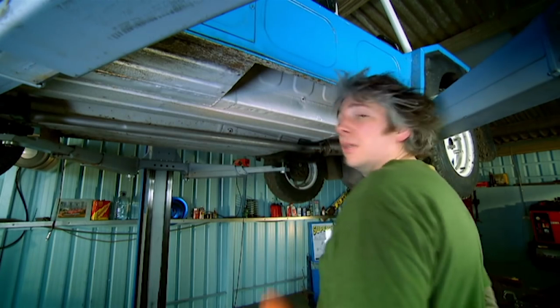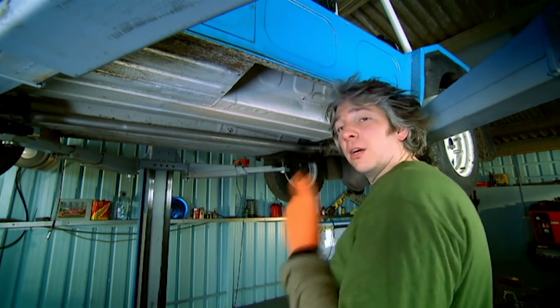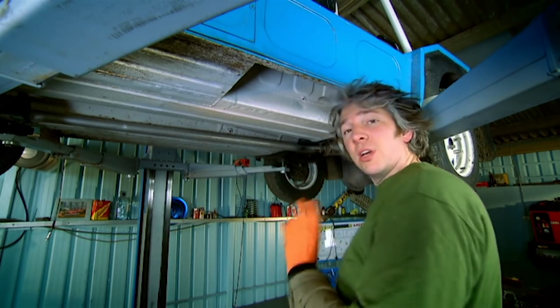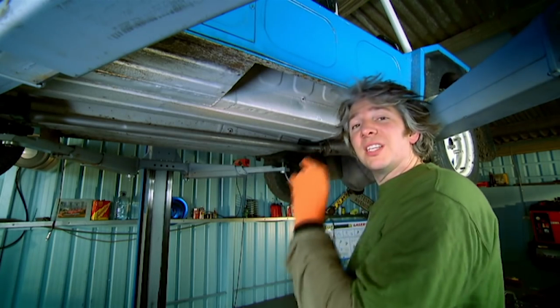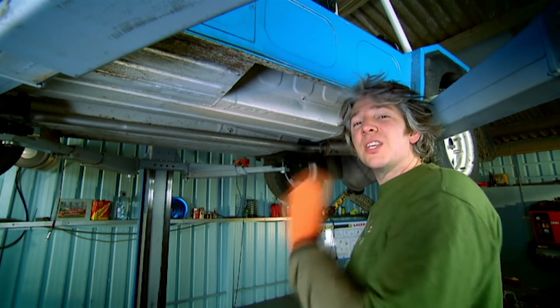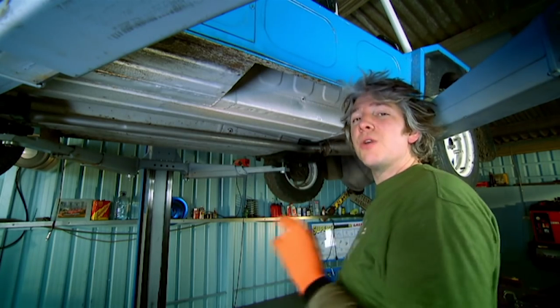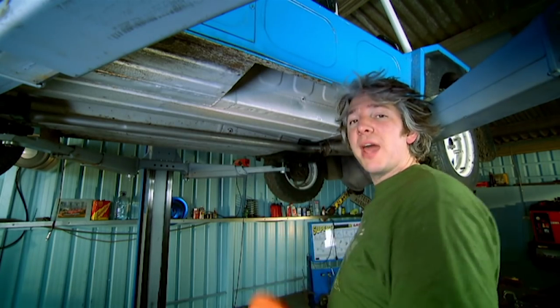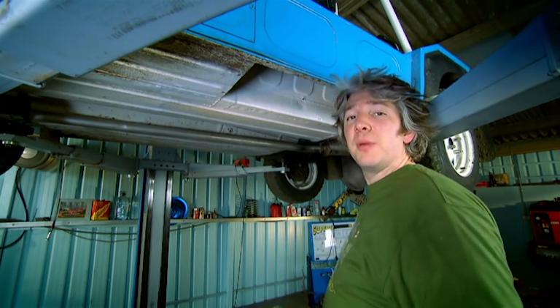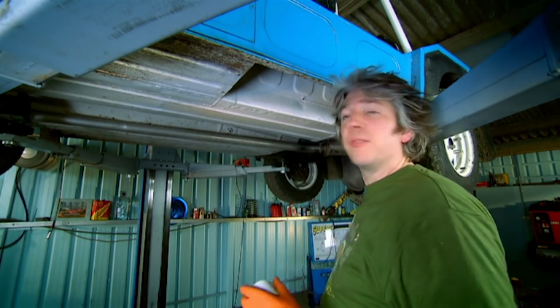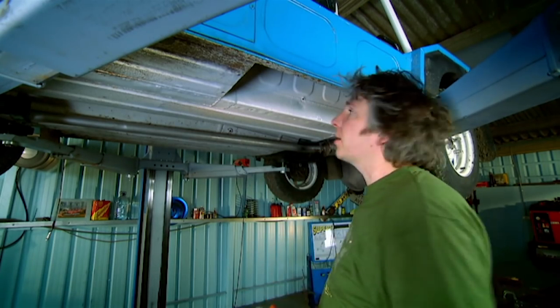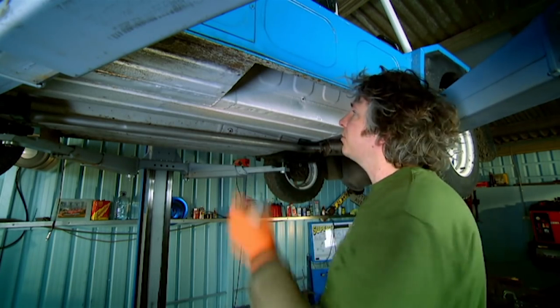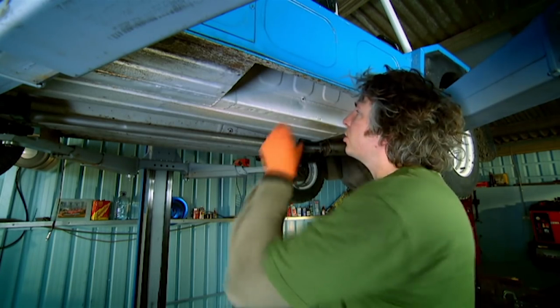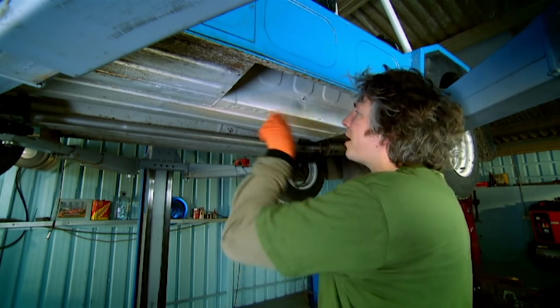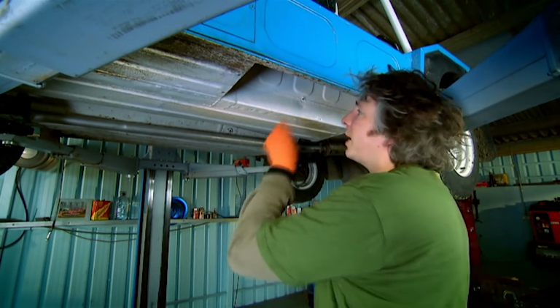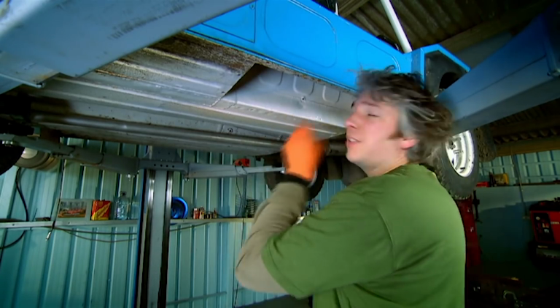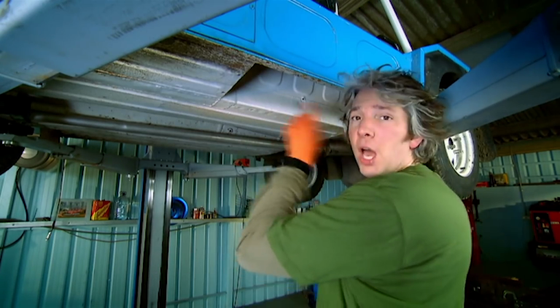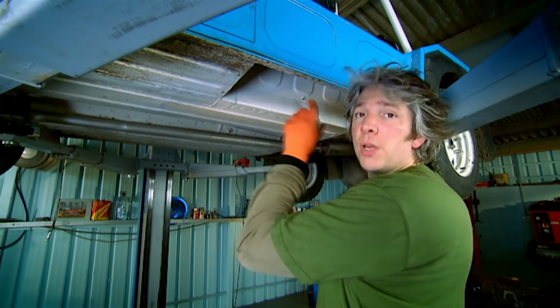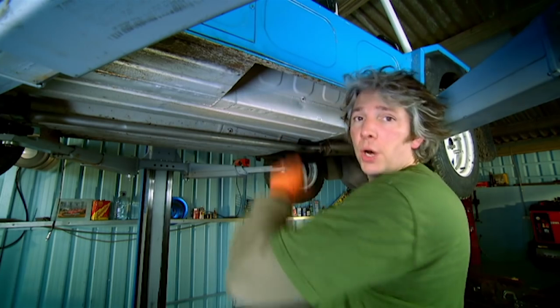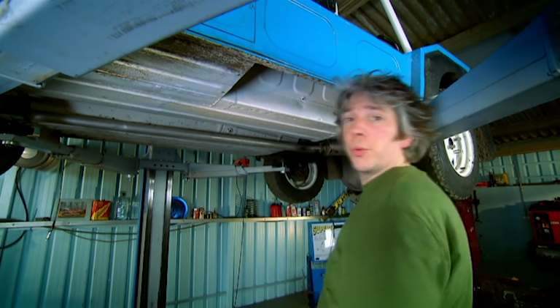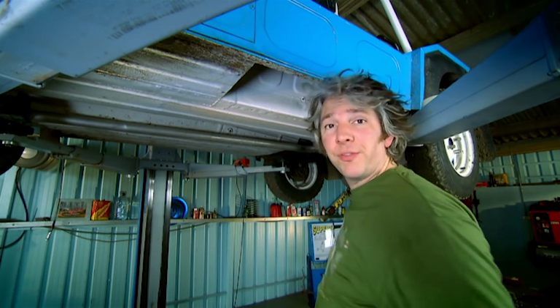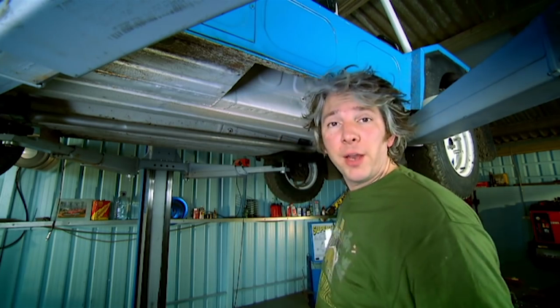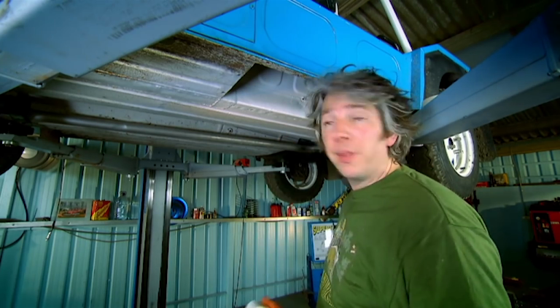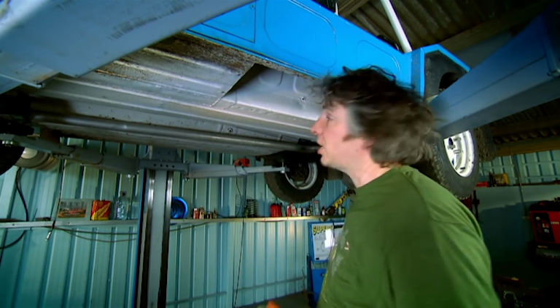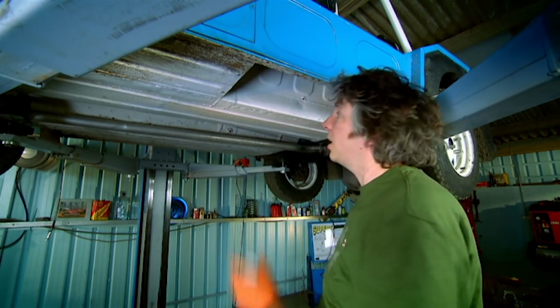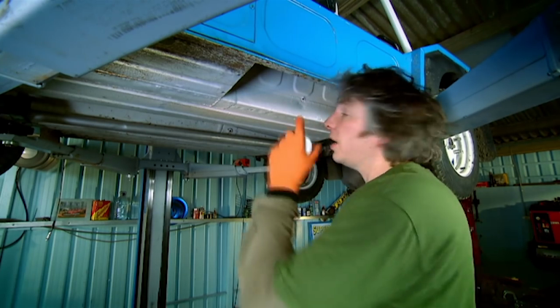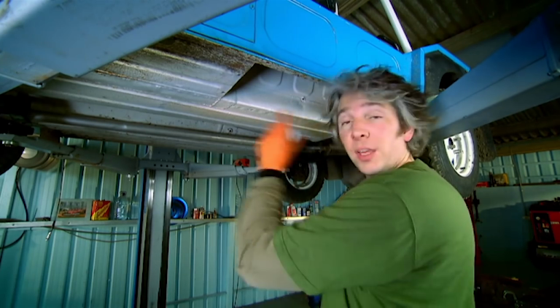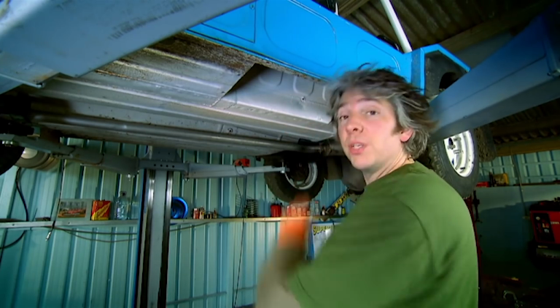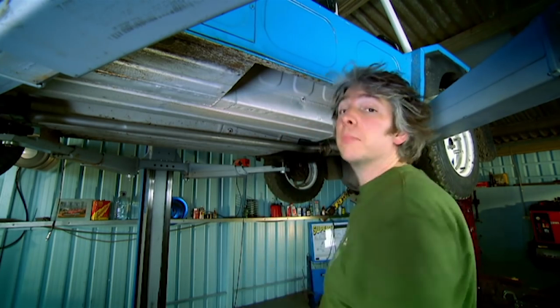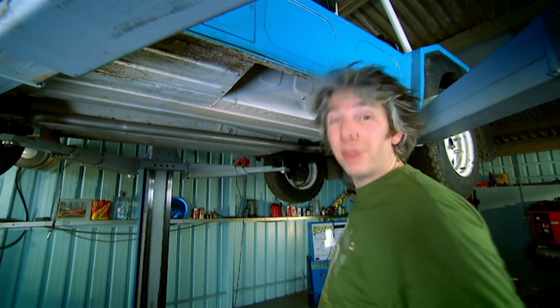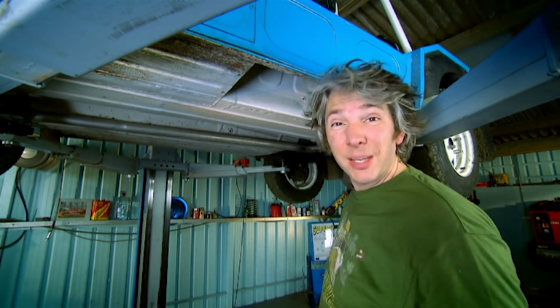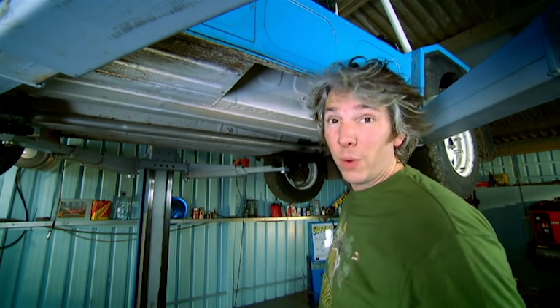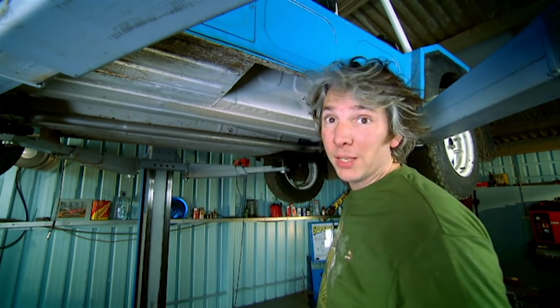Now rust is a known enemy of the Moke, and I've just eradicated the only hole that we could find on this car, so I think we're doing pretty well.